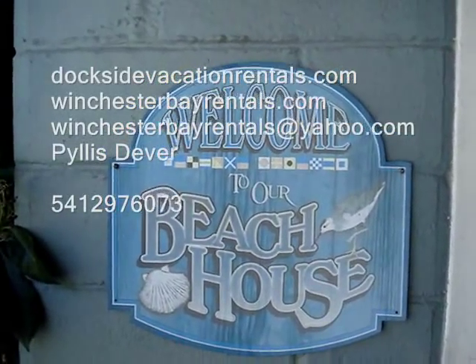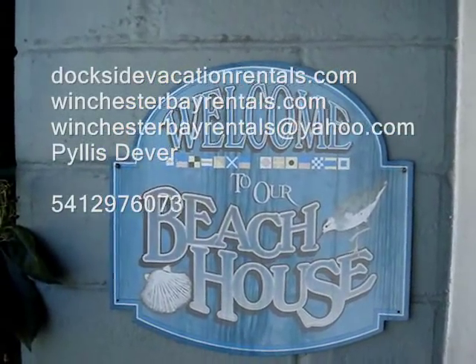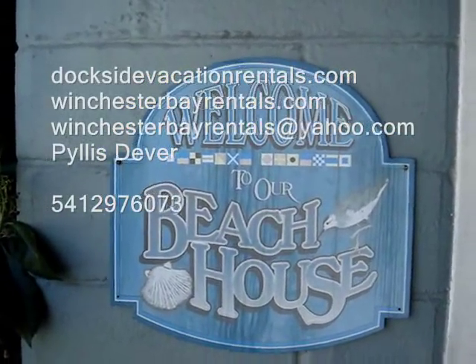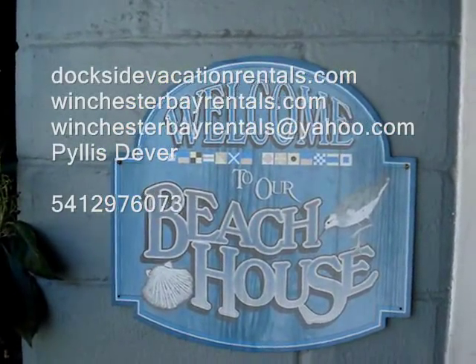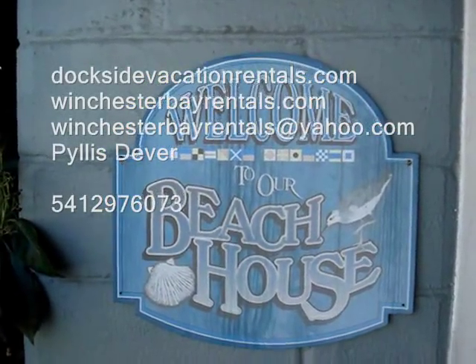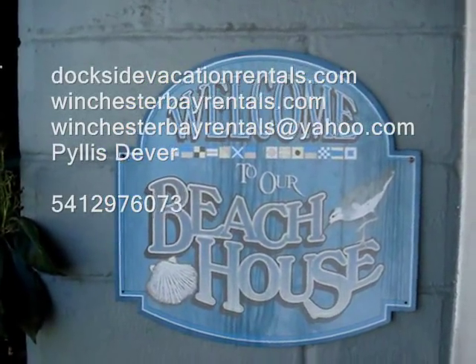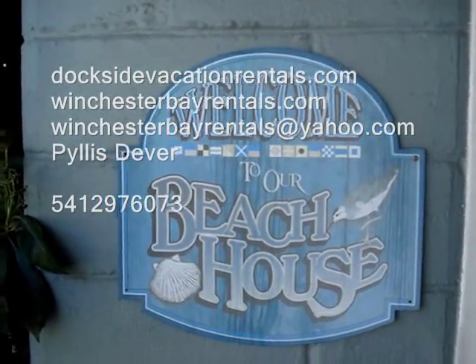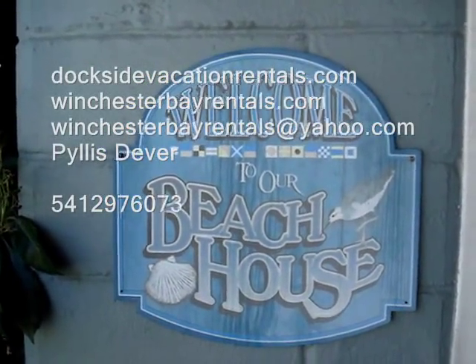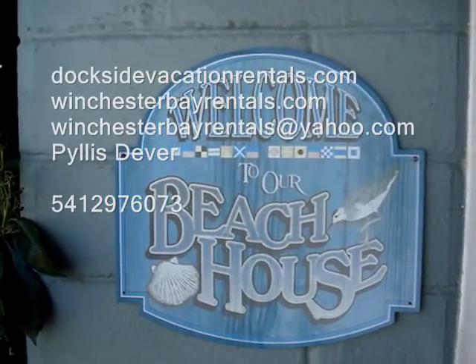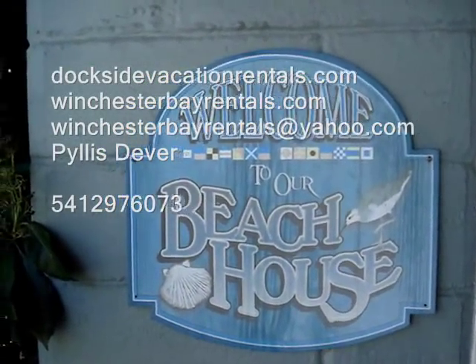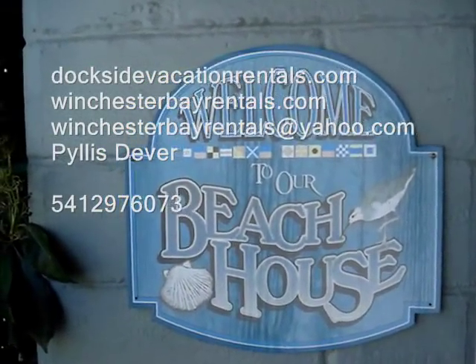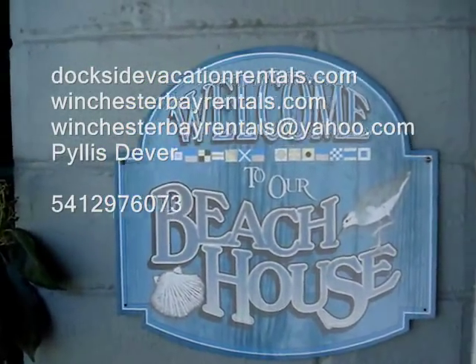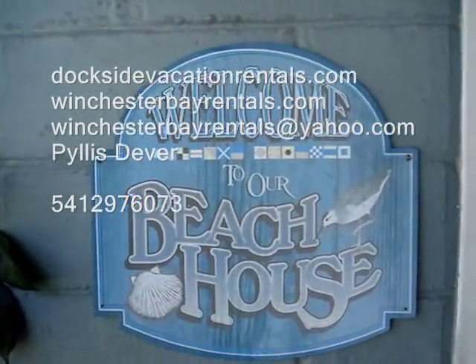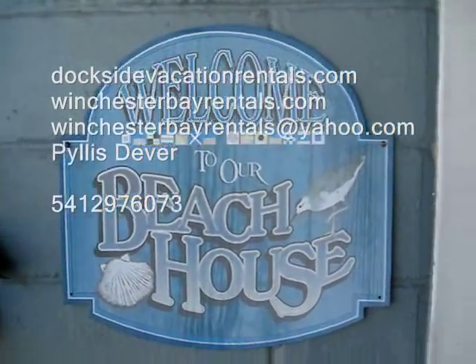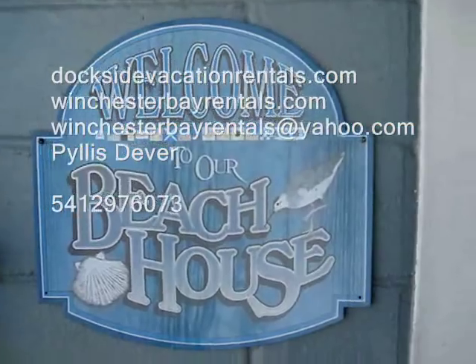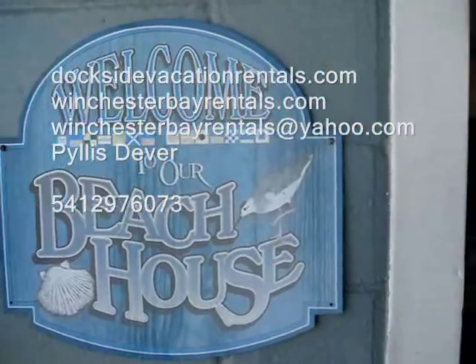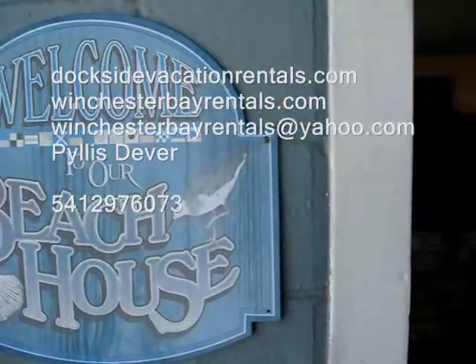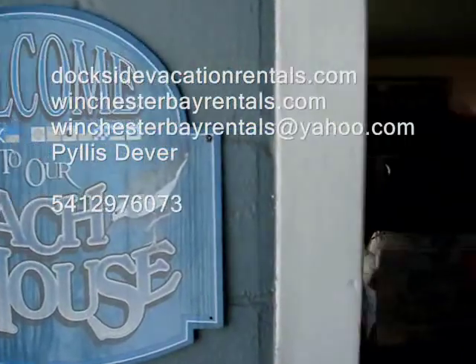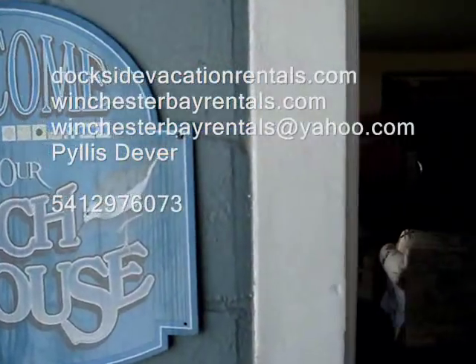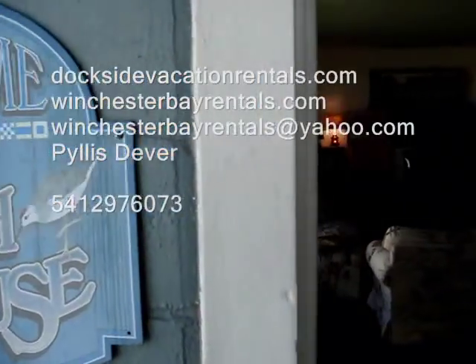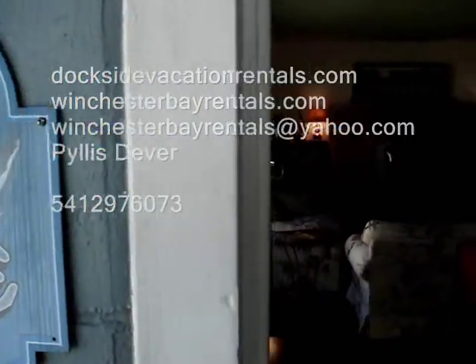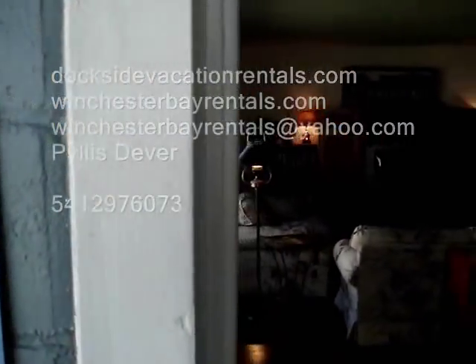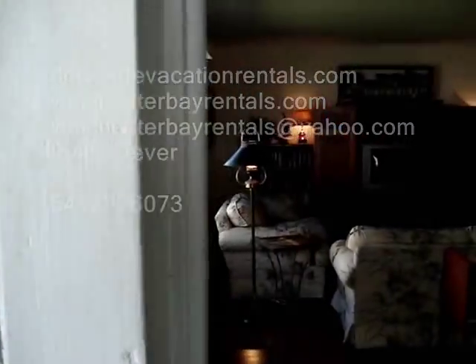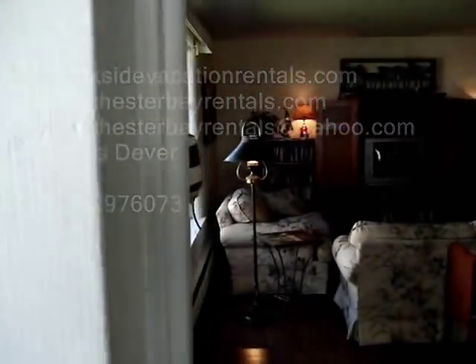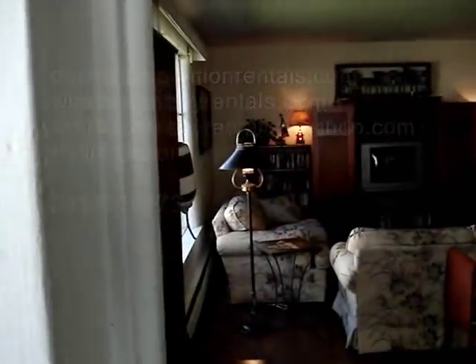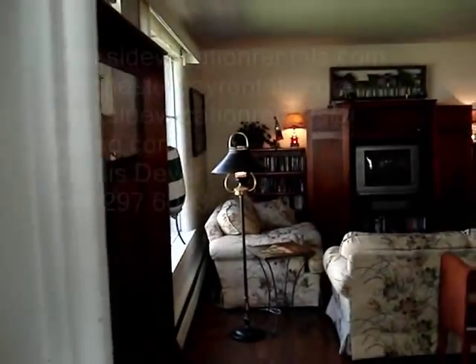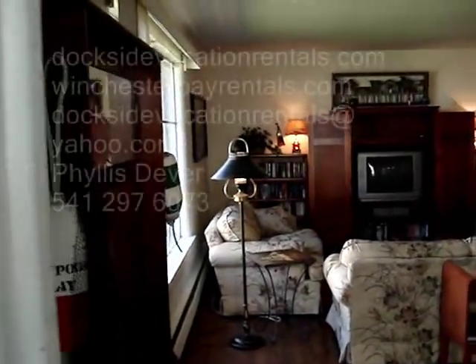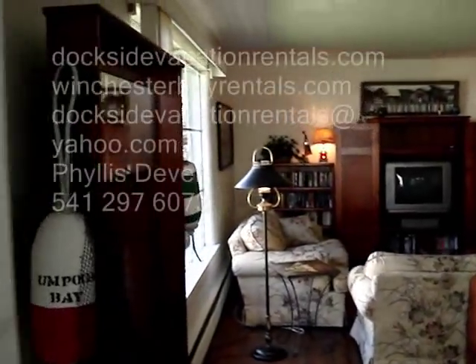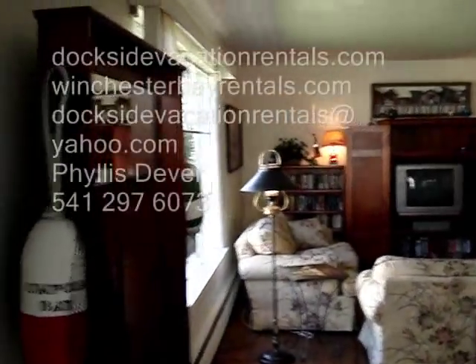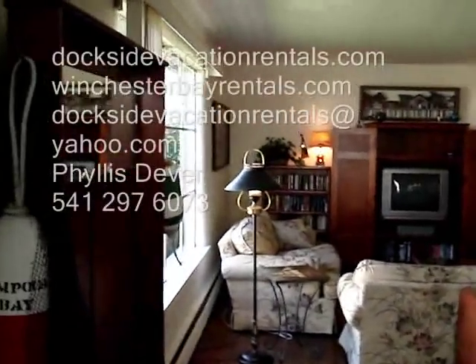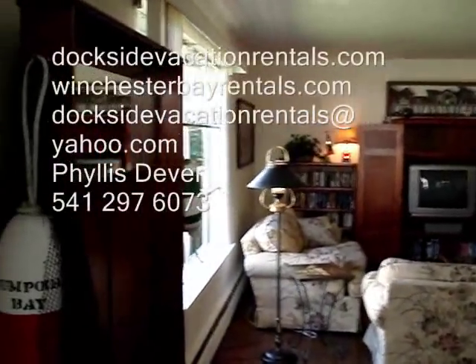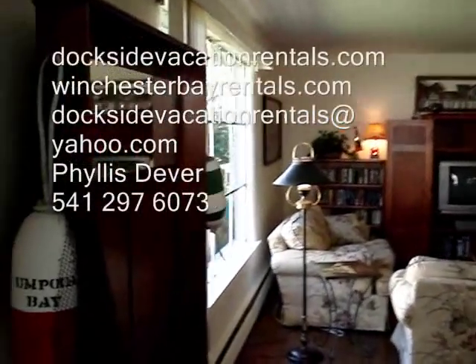Our beach house was built in 1949. It has original hardwood floors, custom-made doors, and a large kitchen.